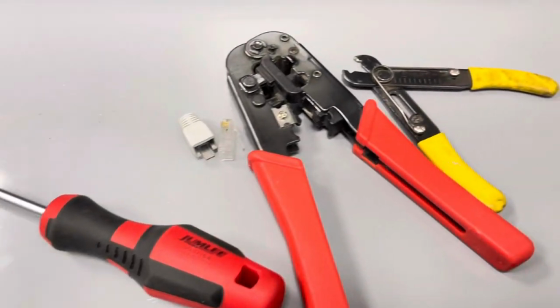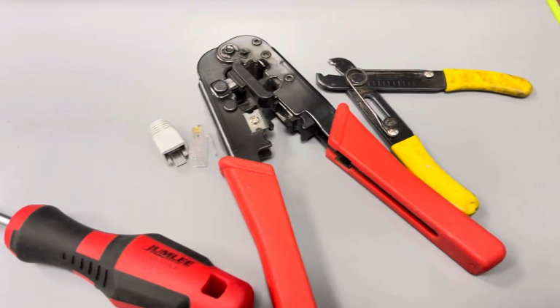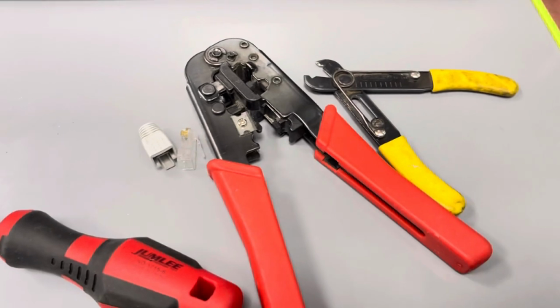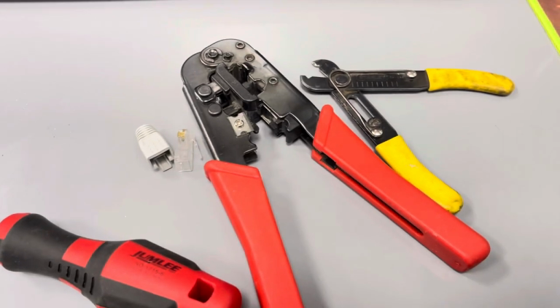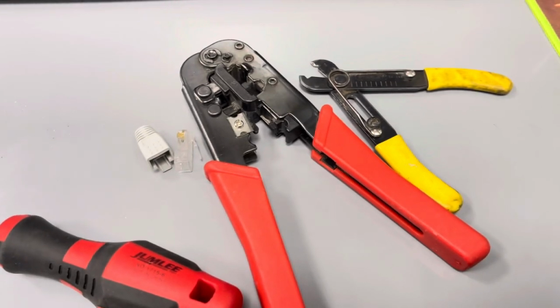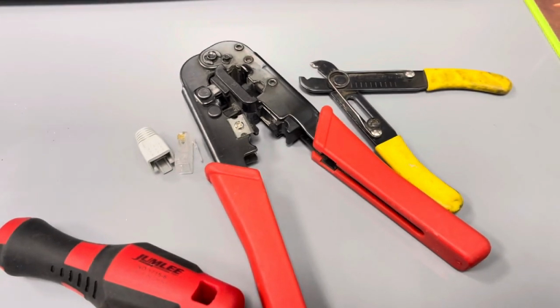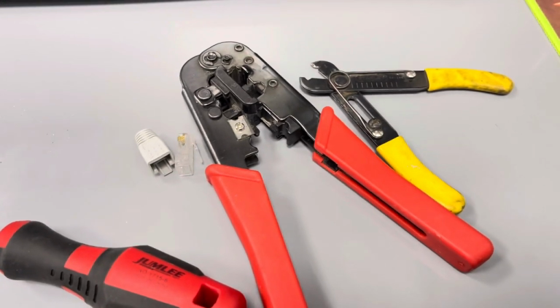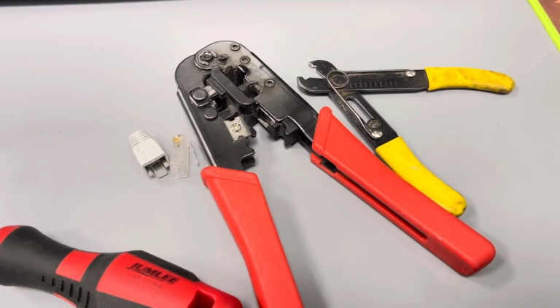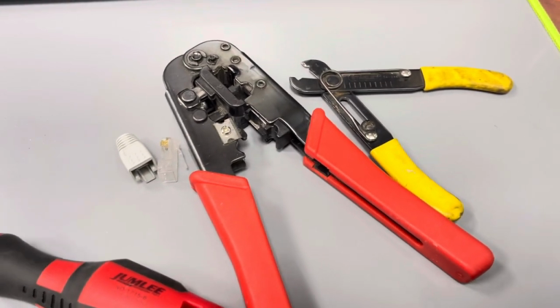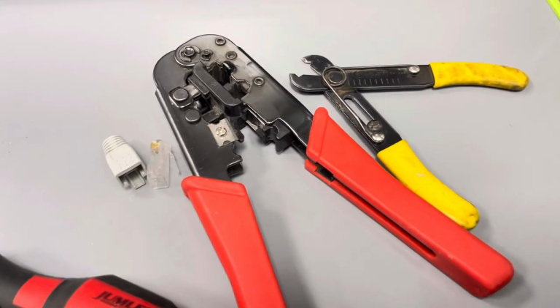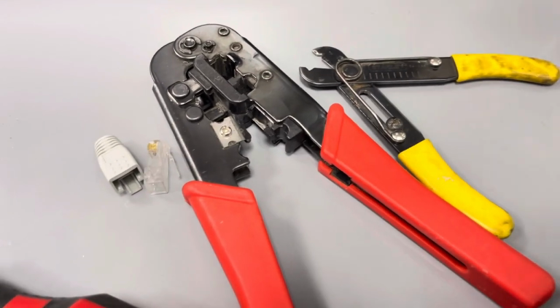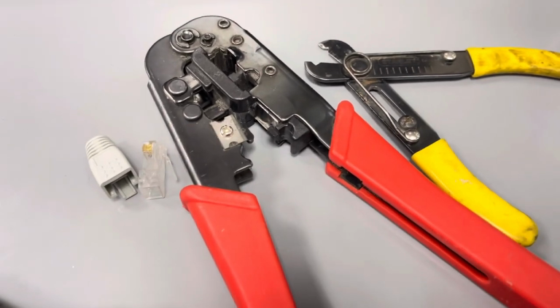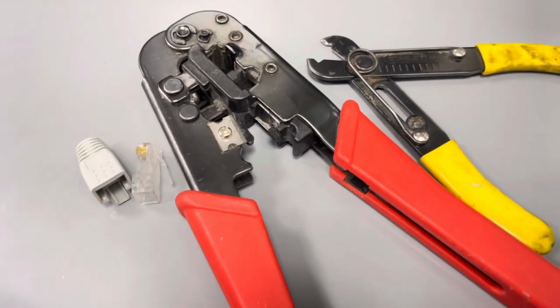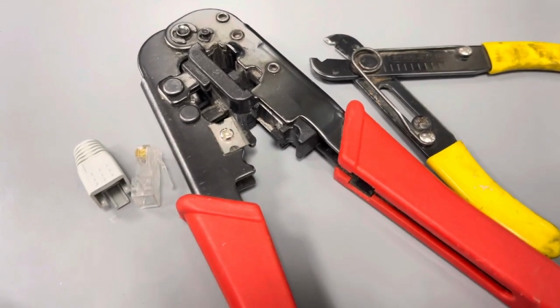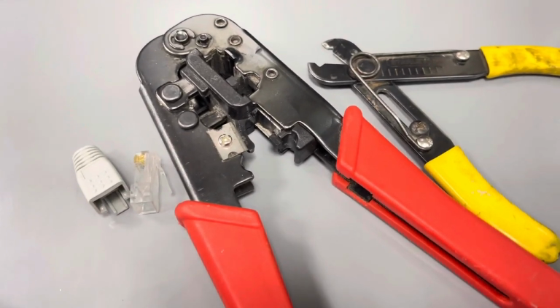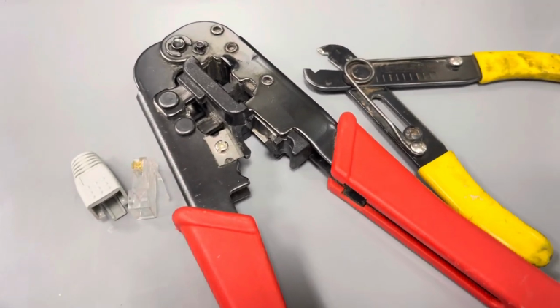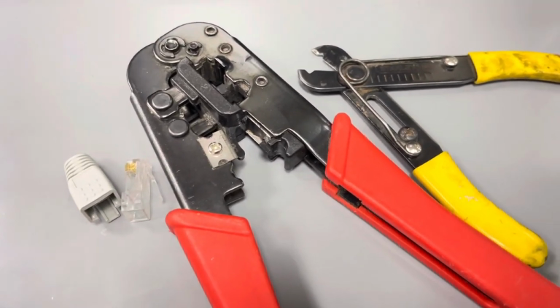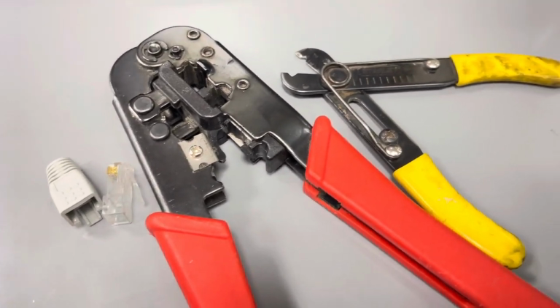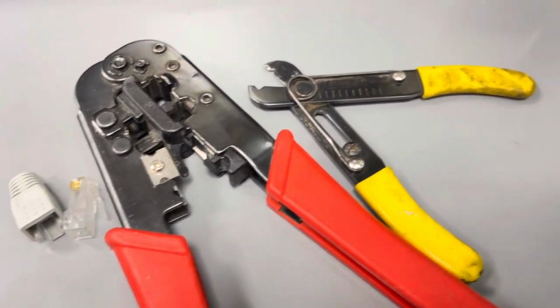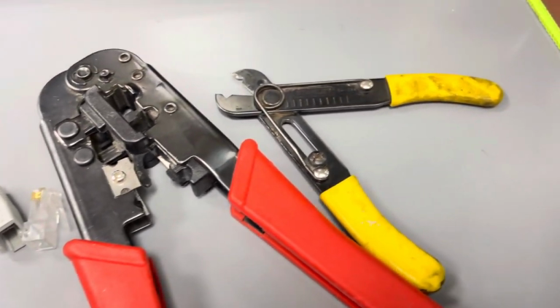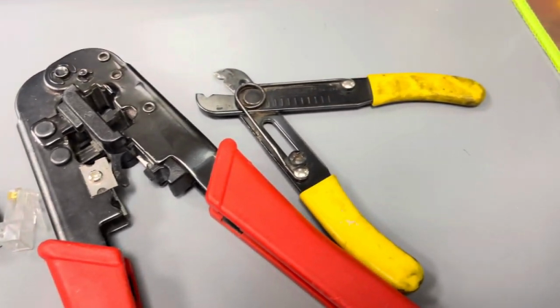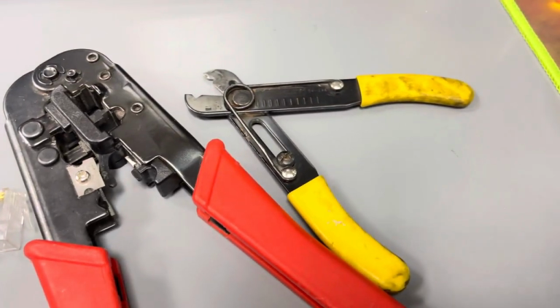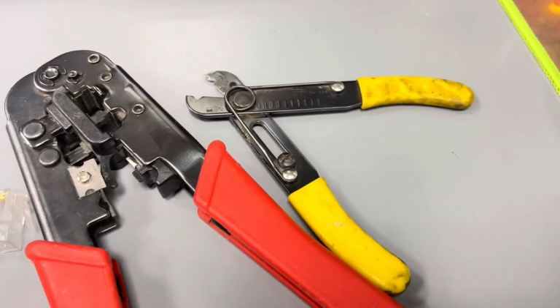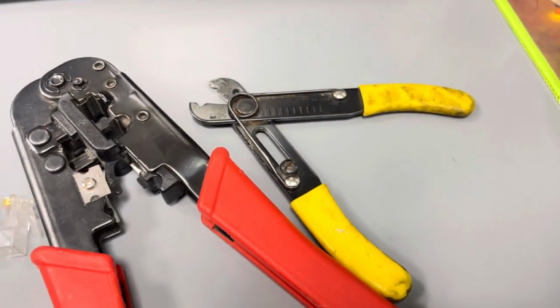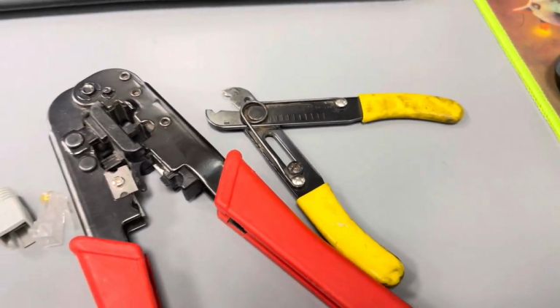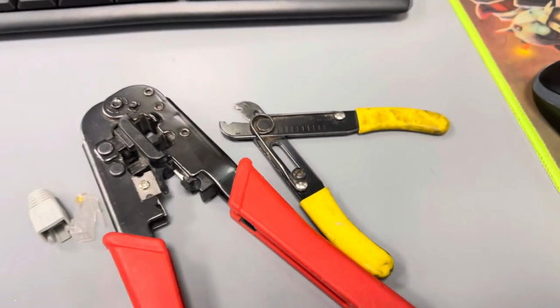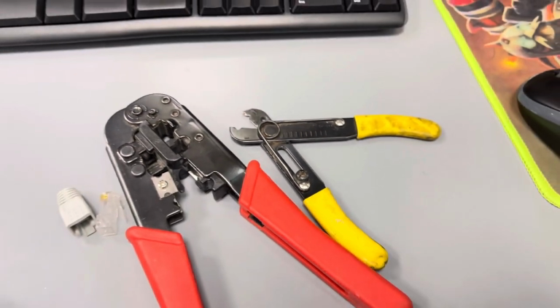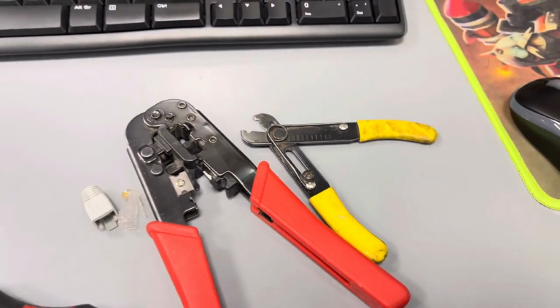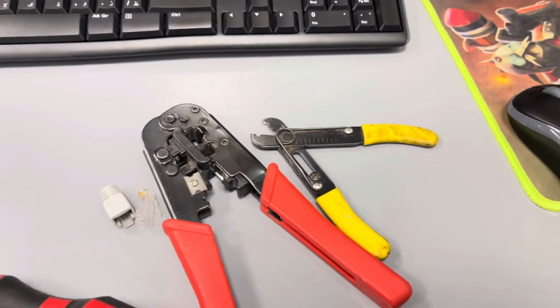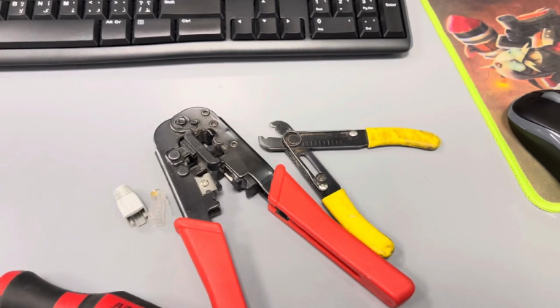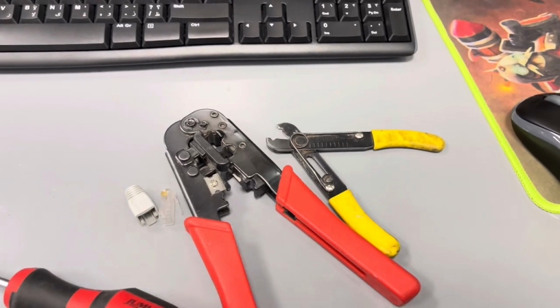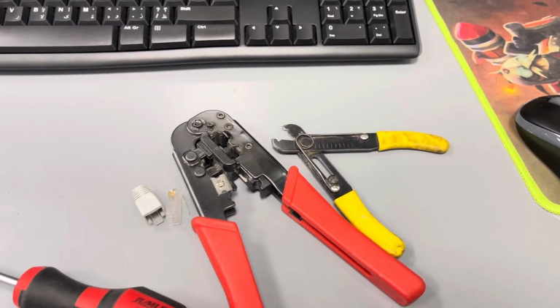Here I'm going to use only a cutting tool or wire stripper and a crimping tool to perform this action.